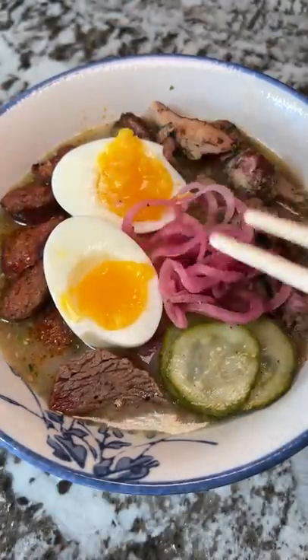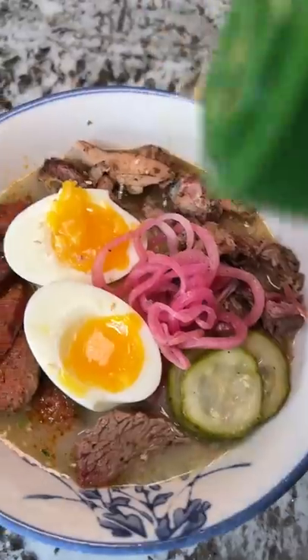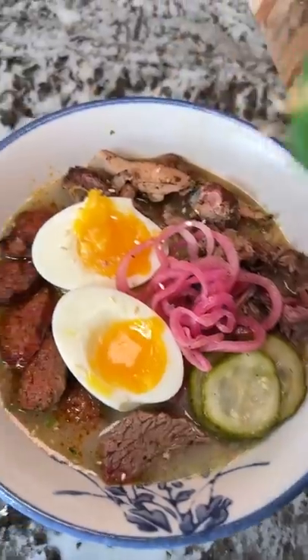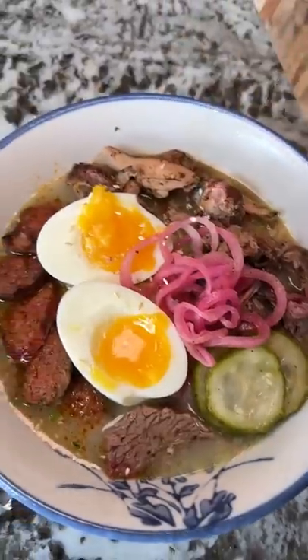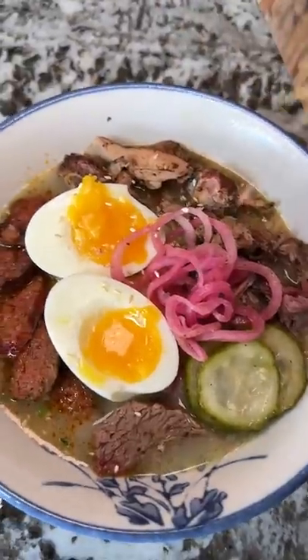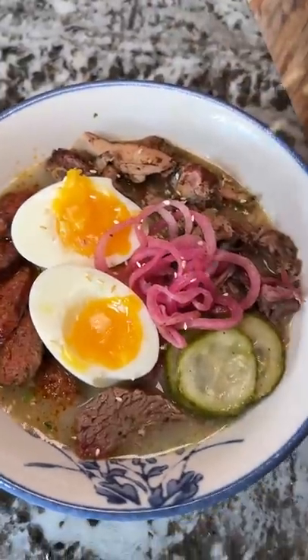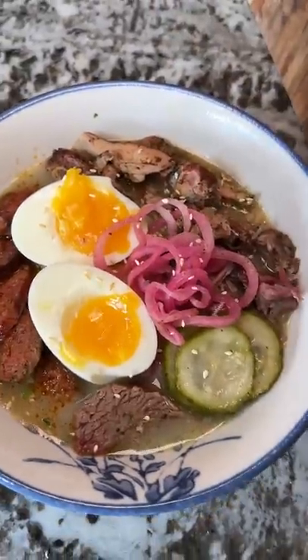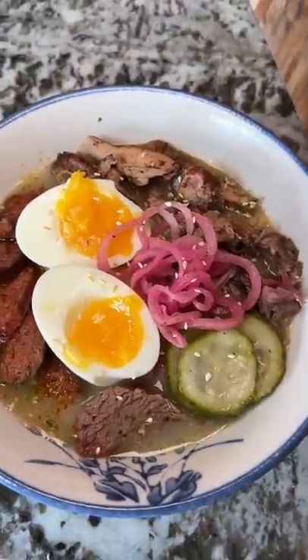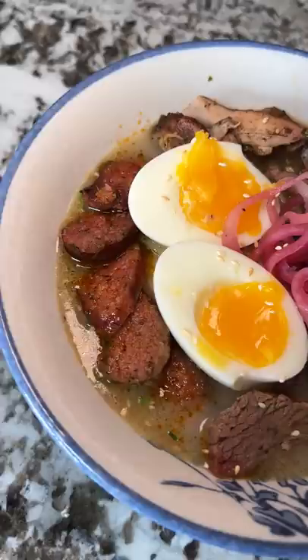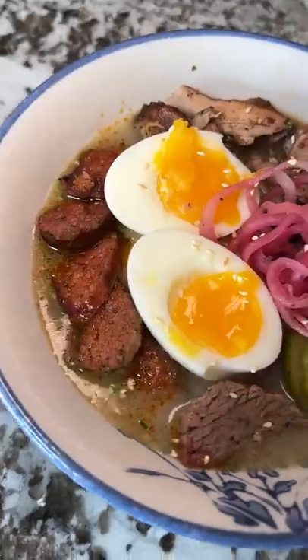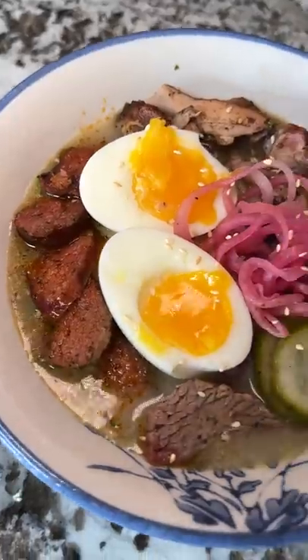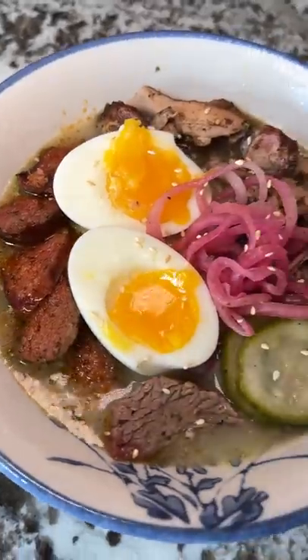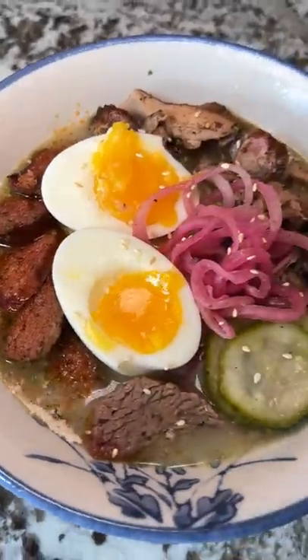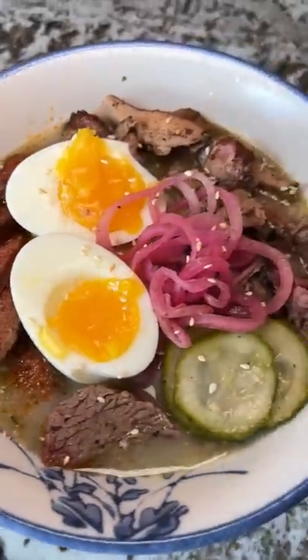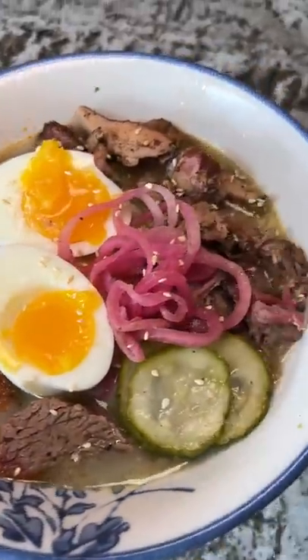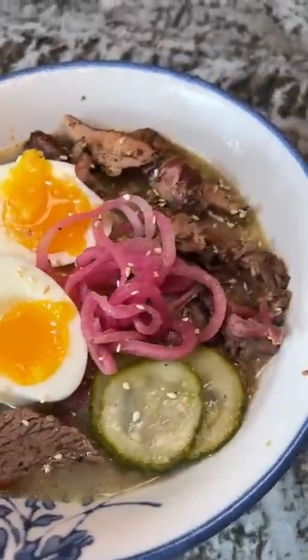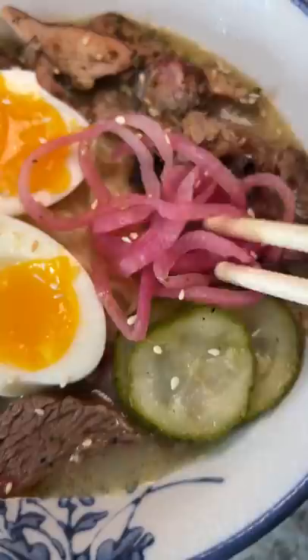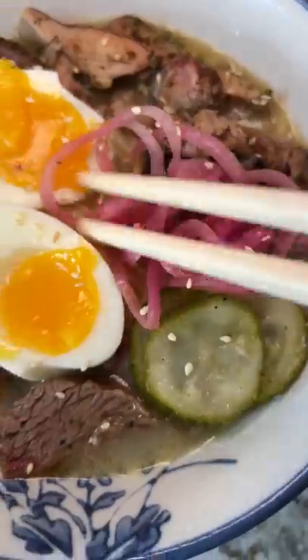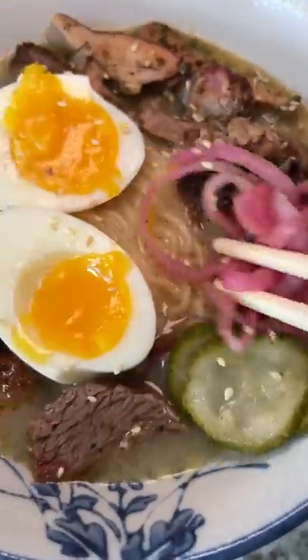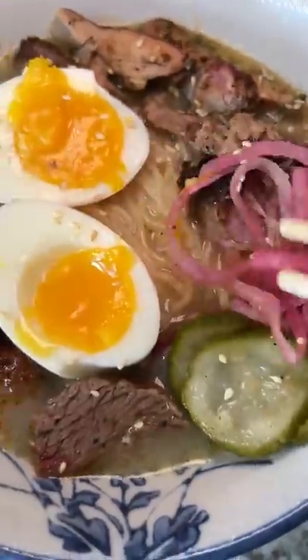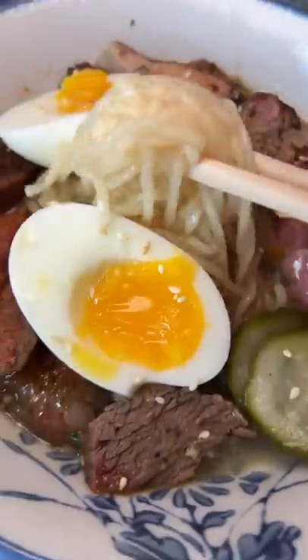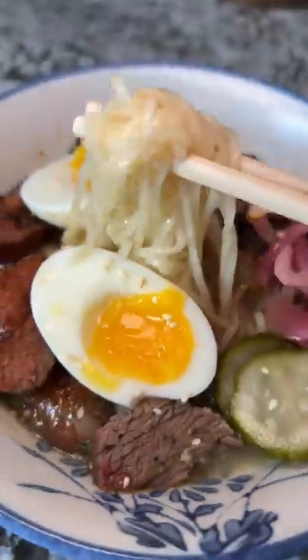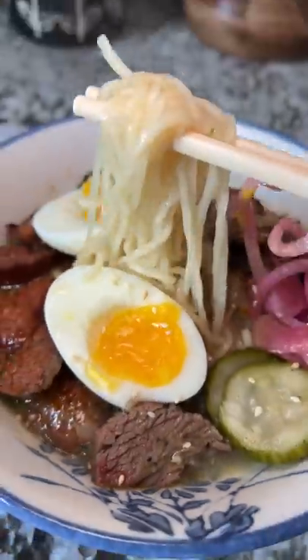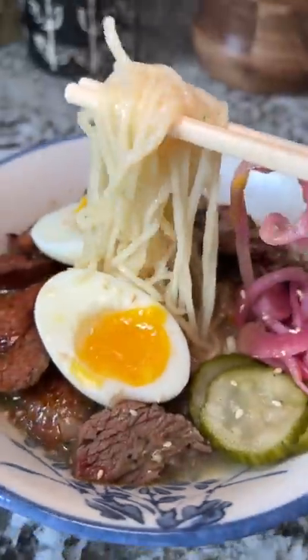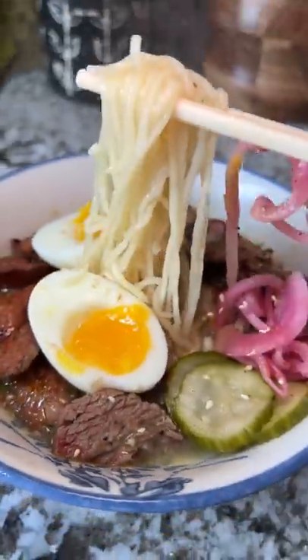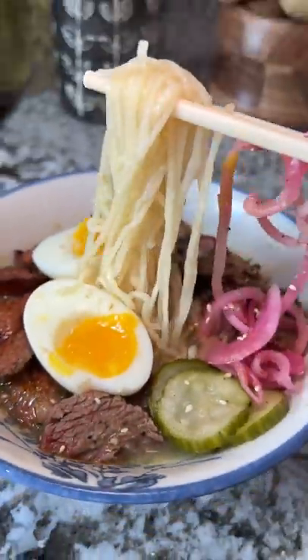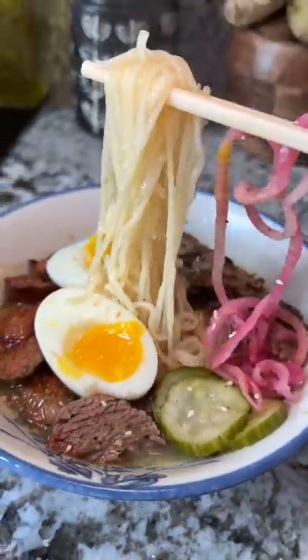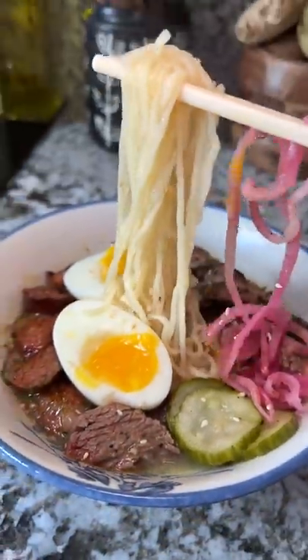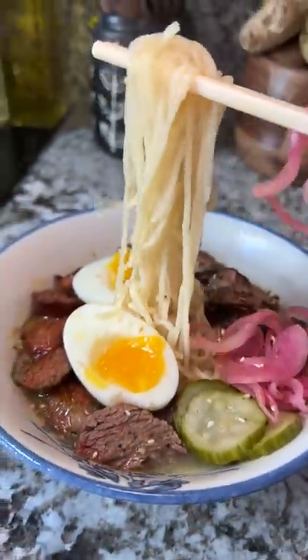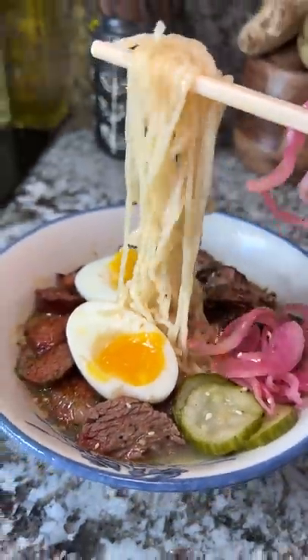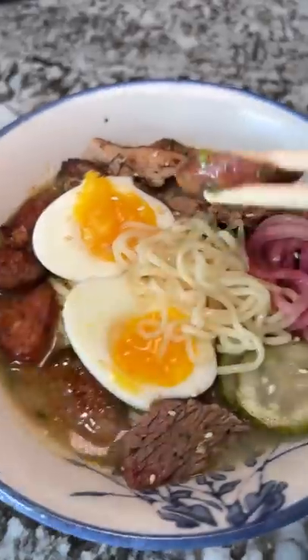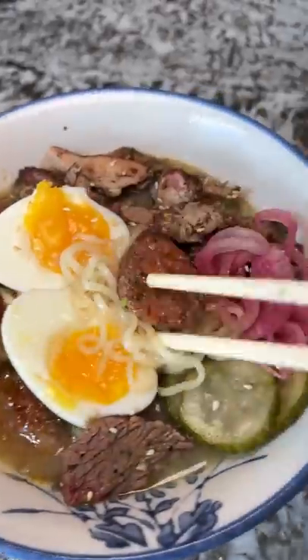If you're wondering — yes, I did cook all this meat myself. Just kidding, this is leftover from a barbecue platter I got.